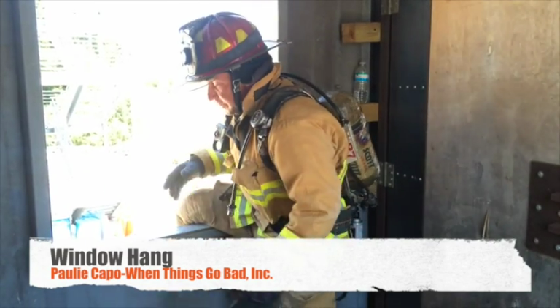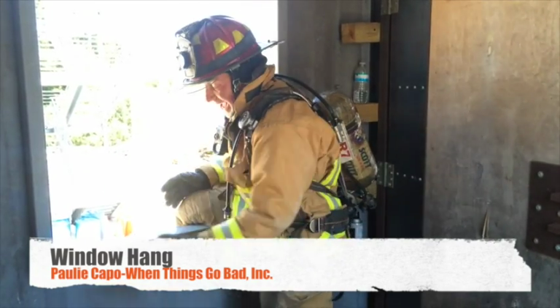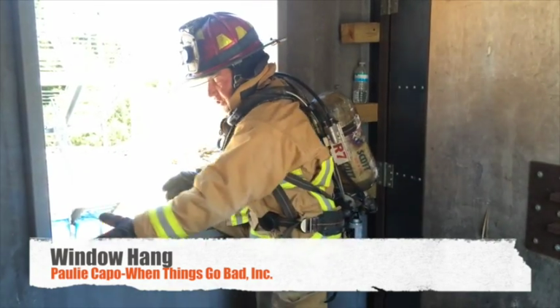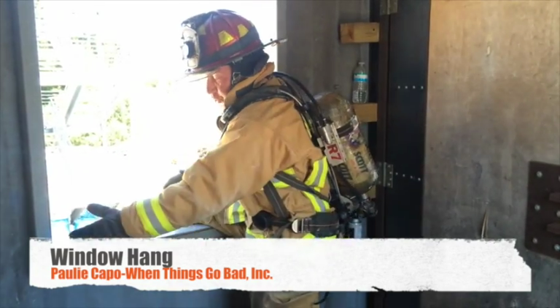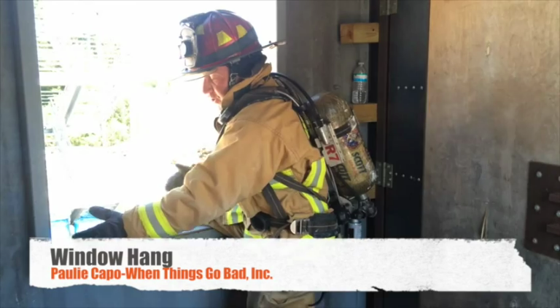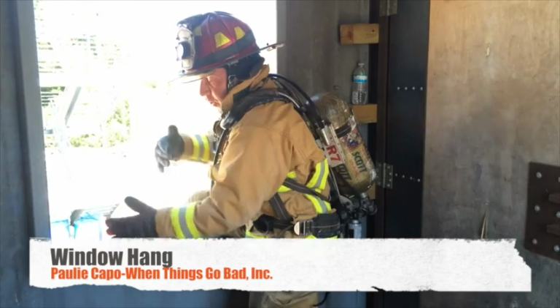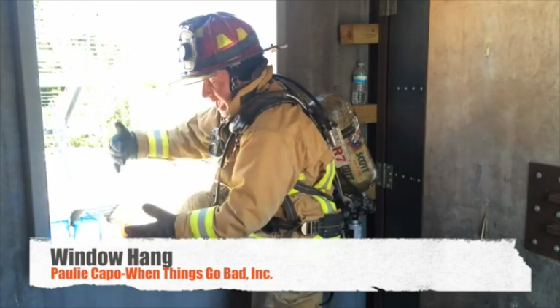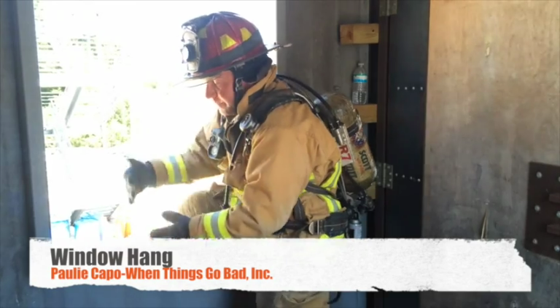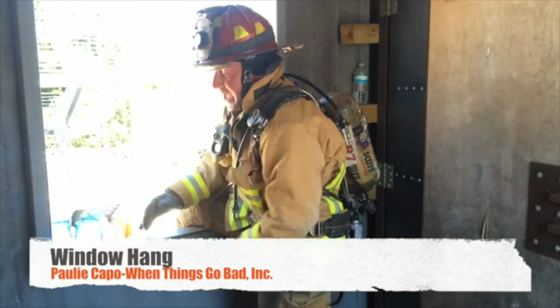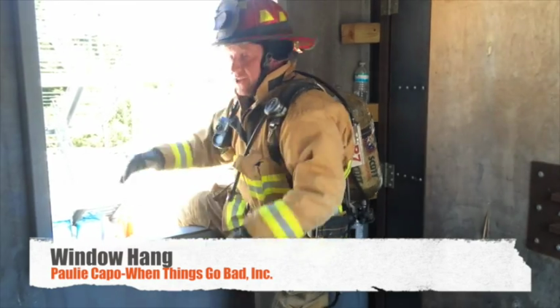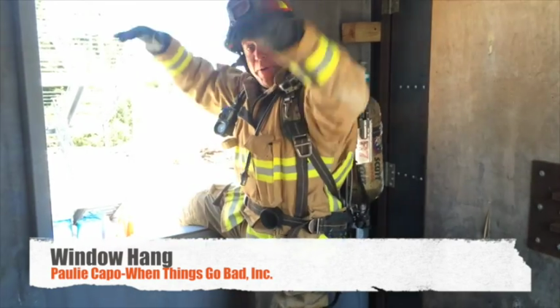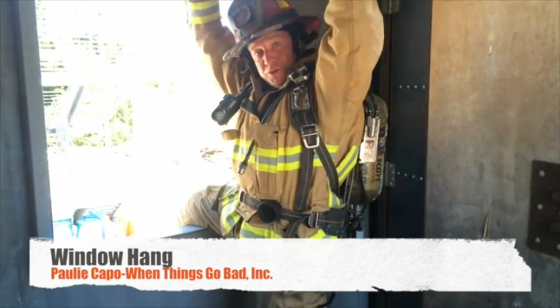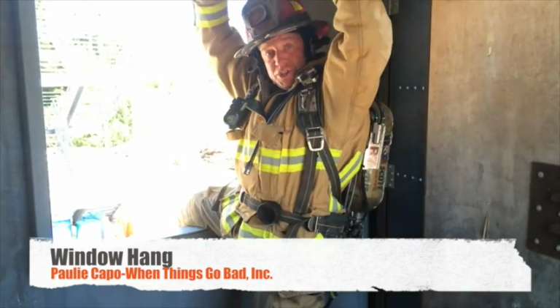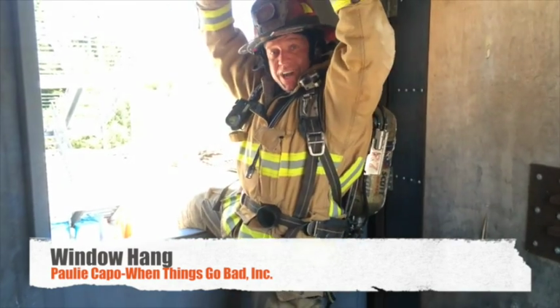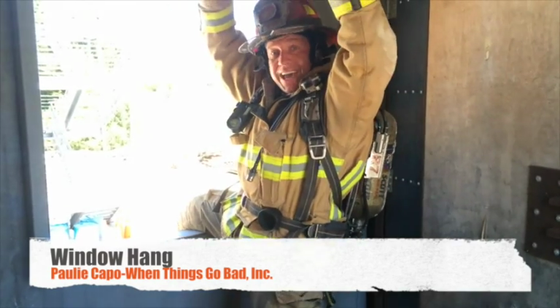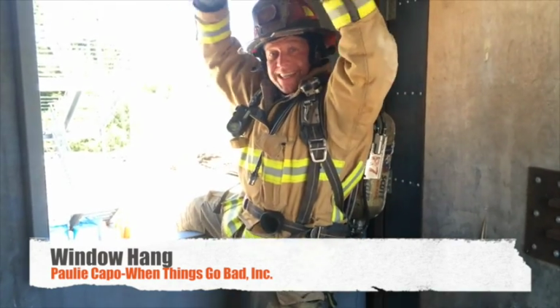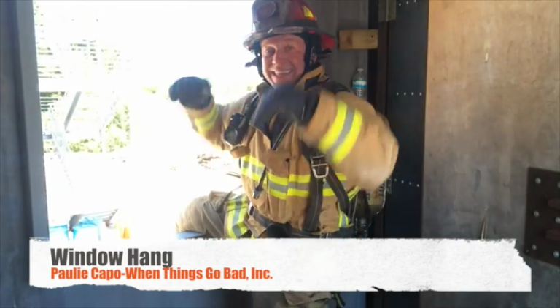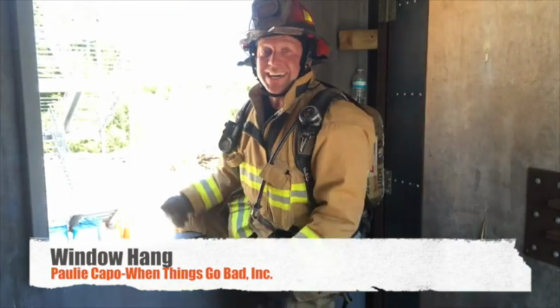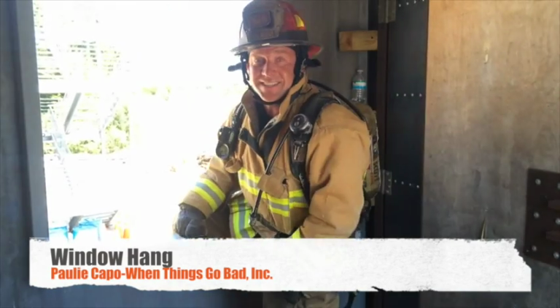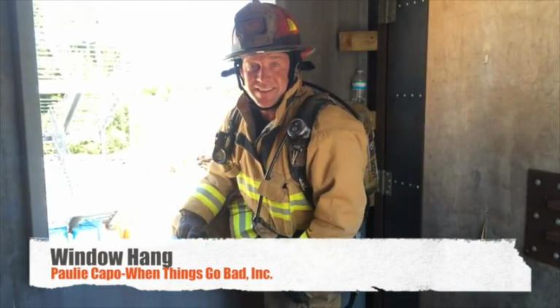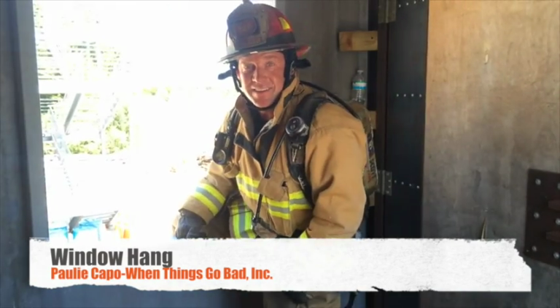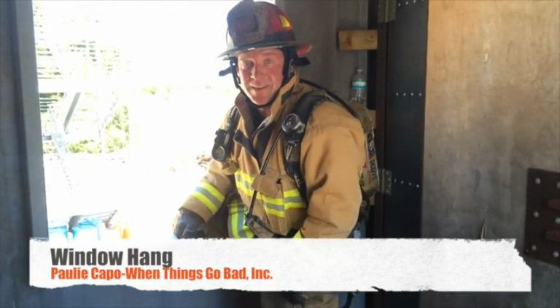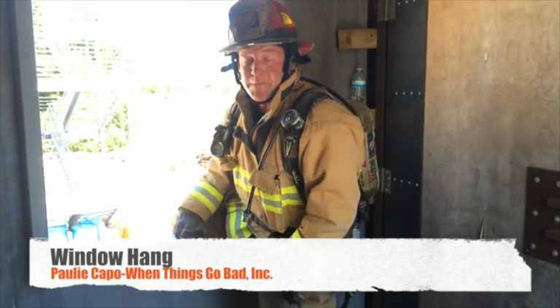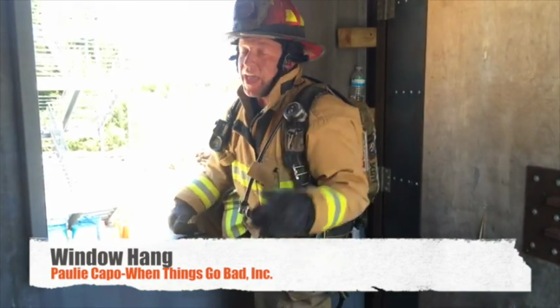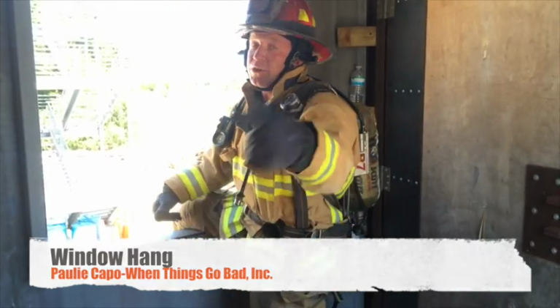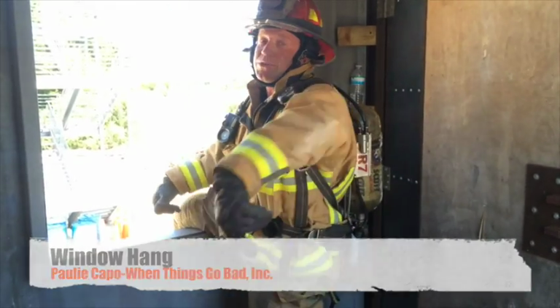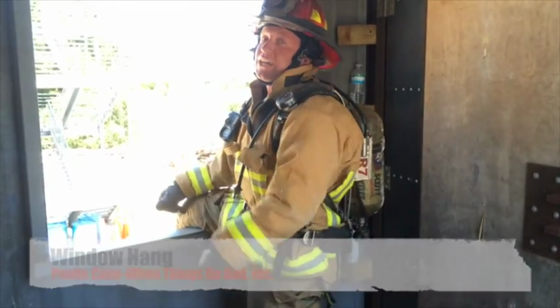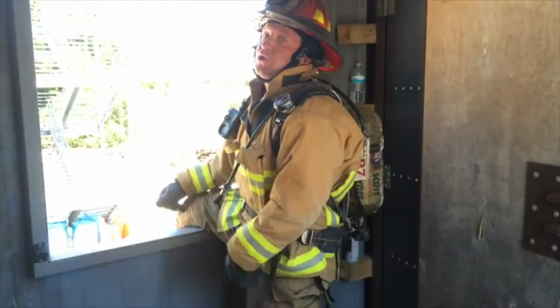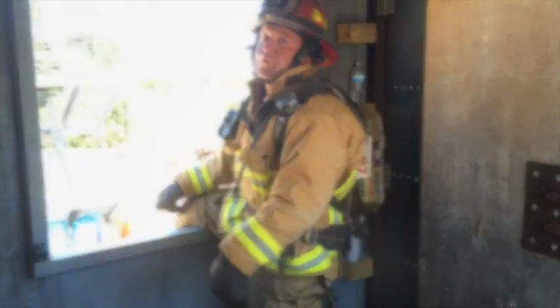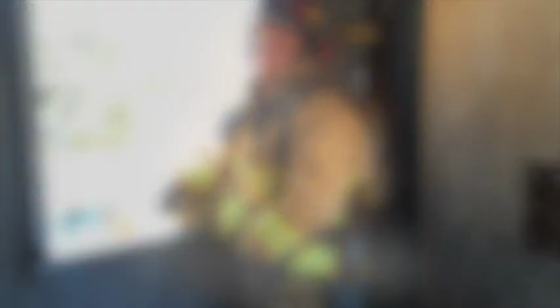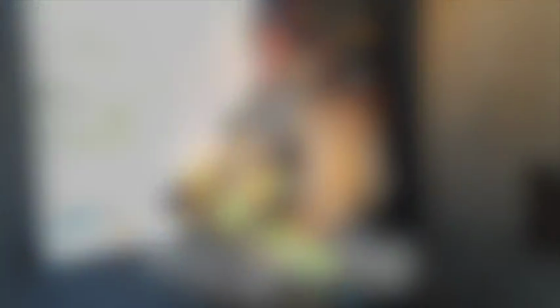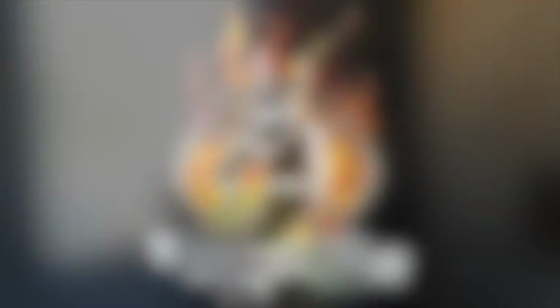But that is a window hang, as opposed to just hanging like this. Thank you and stay tuned for some more.